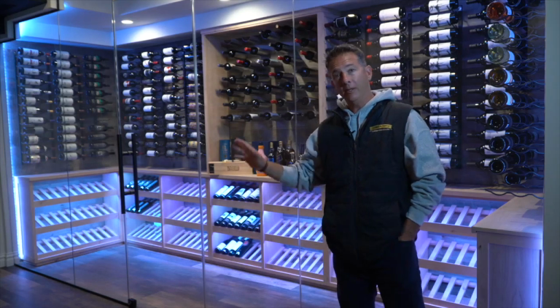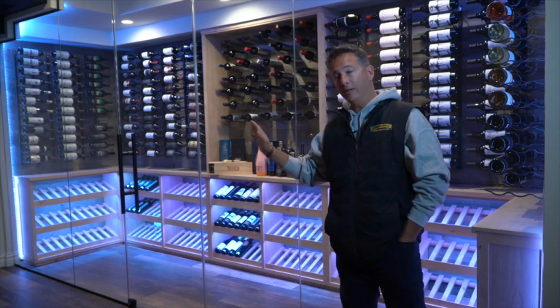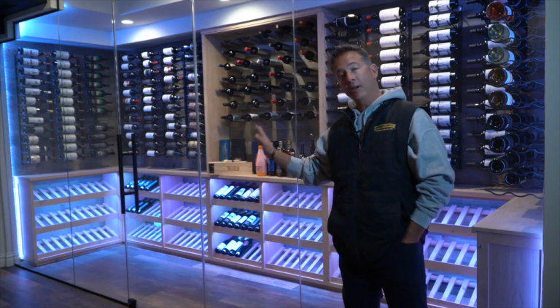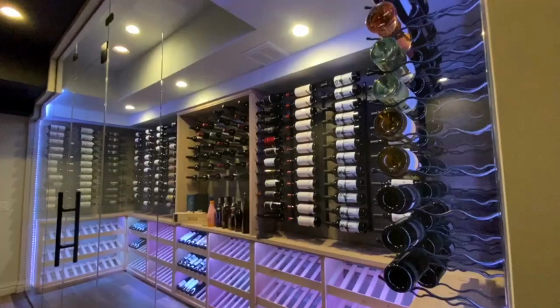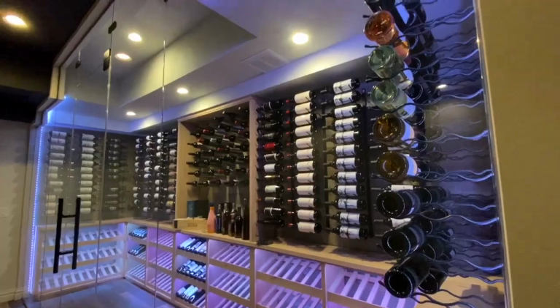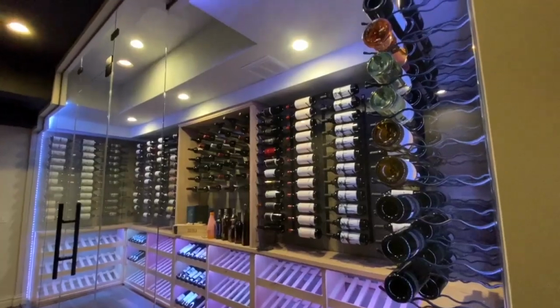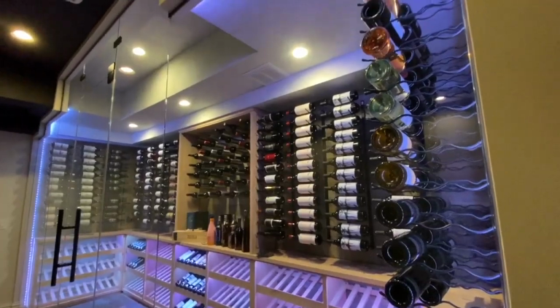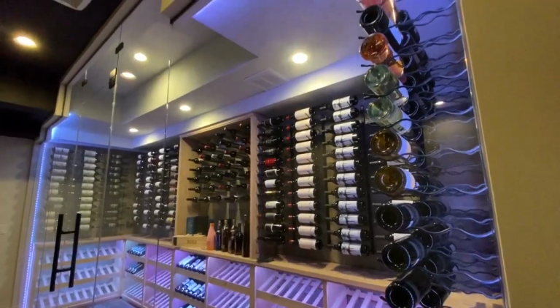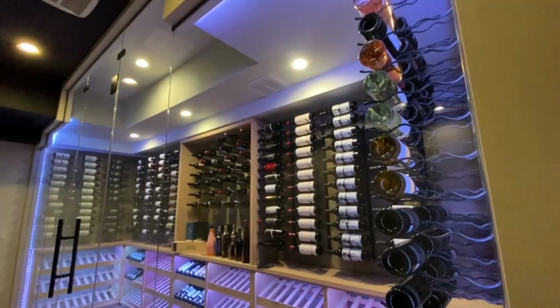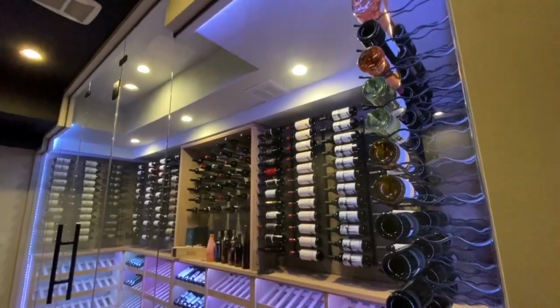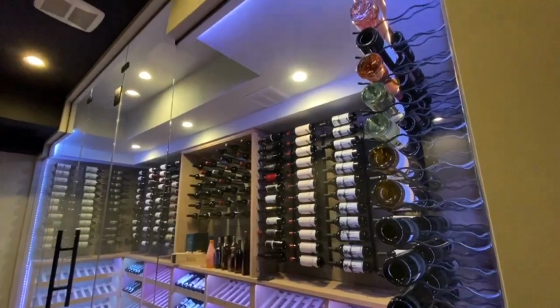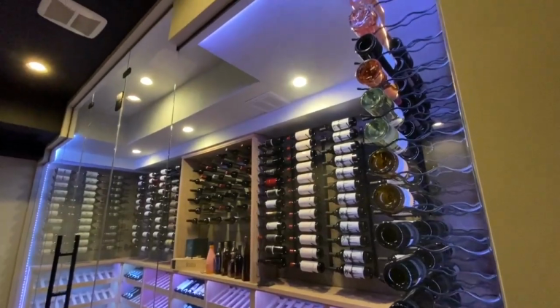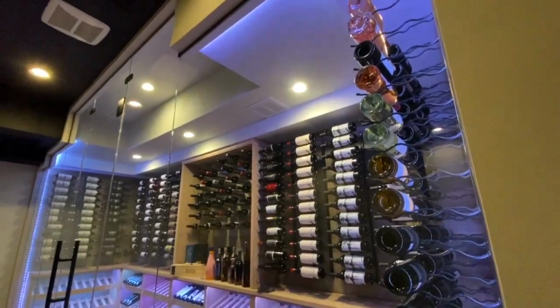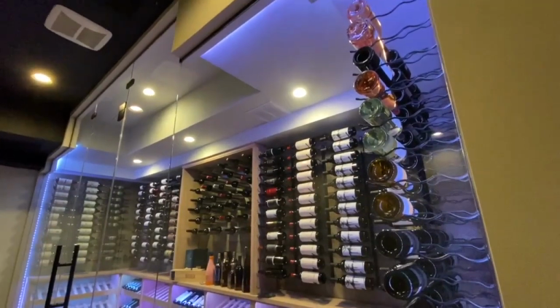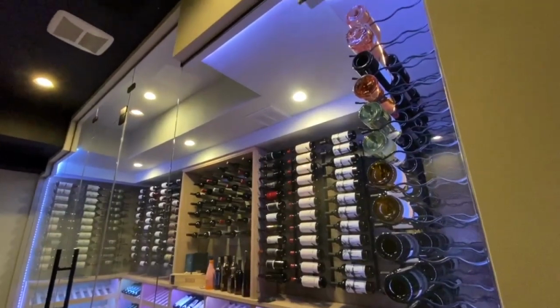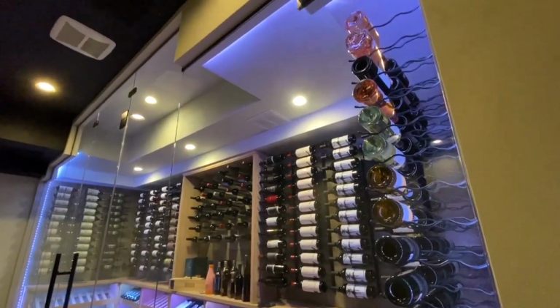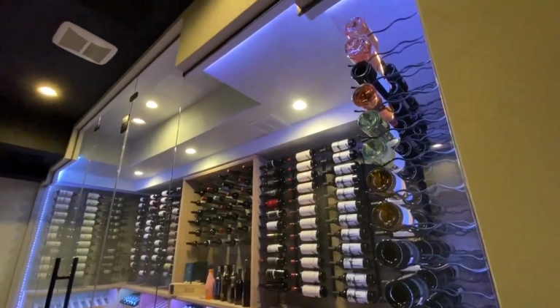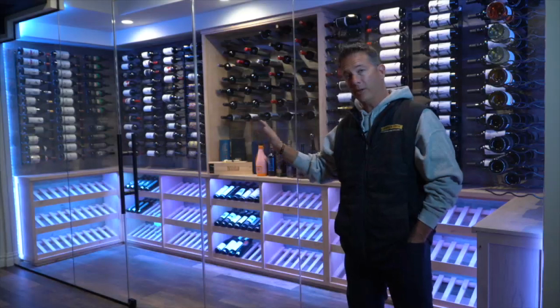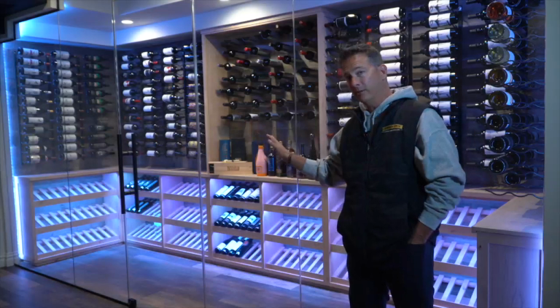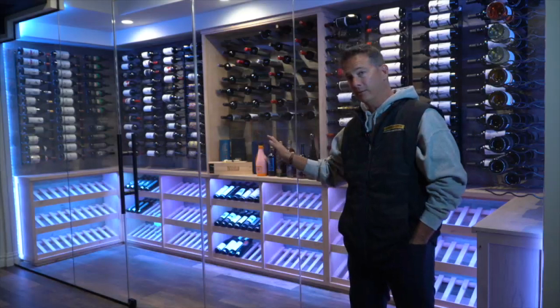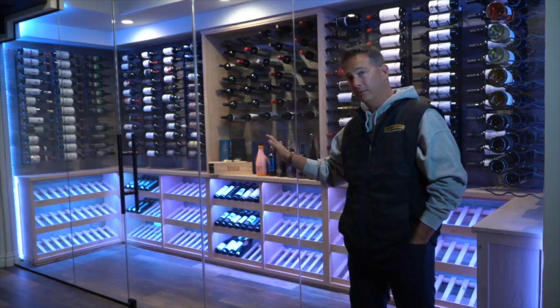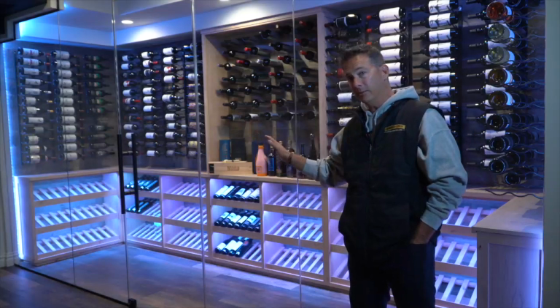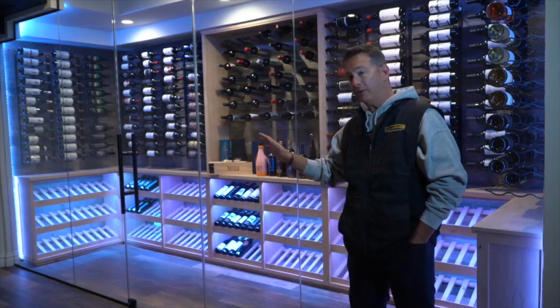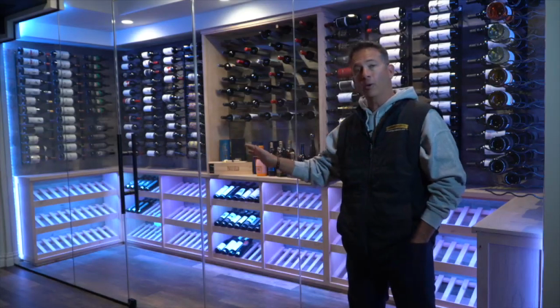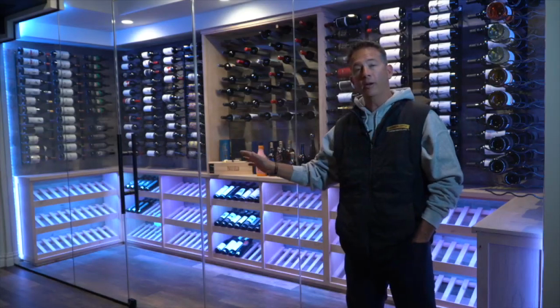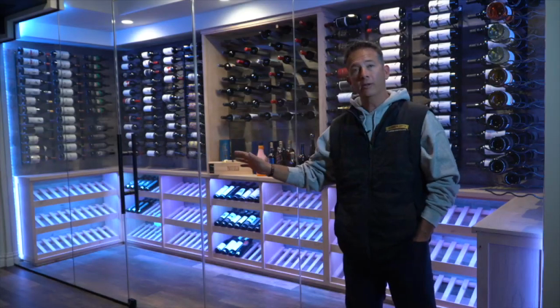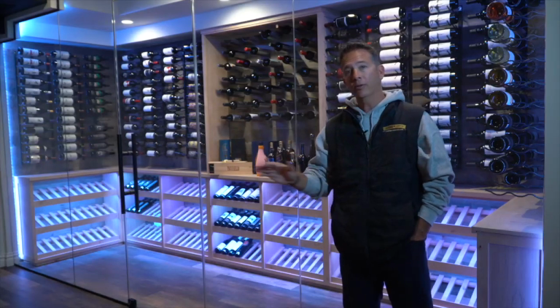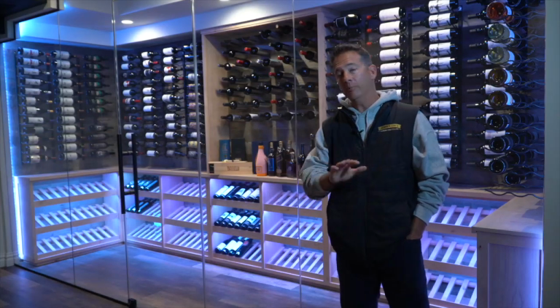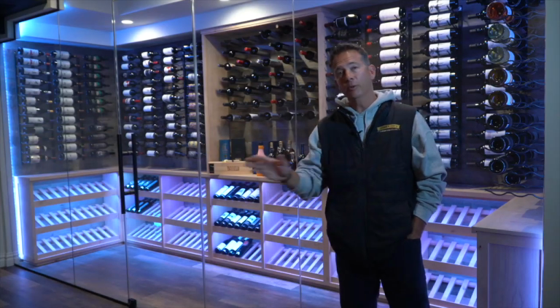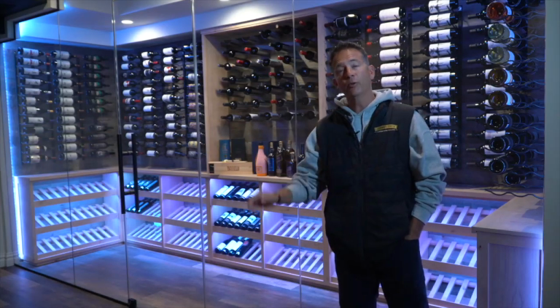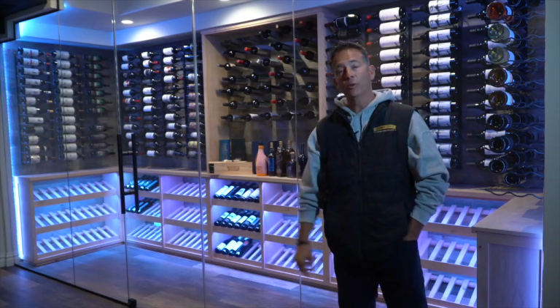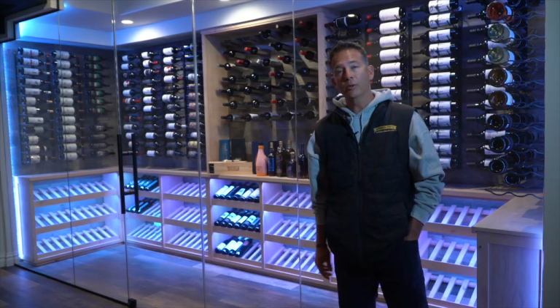It's a ducted system, which means it has a supply and return. And if you listen for a second, that's how quiet it is. There's absolutely zero noise.